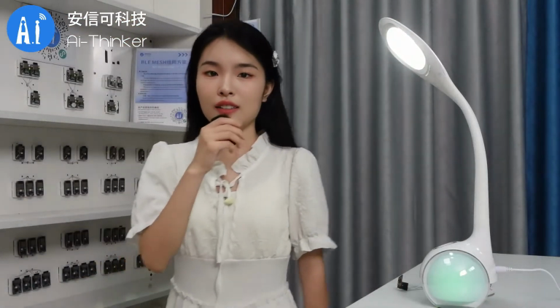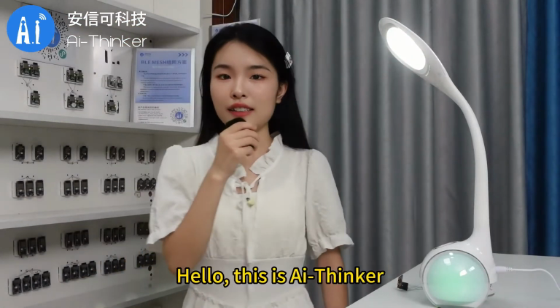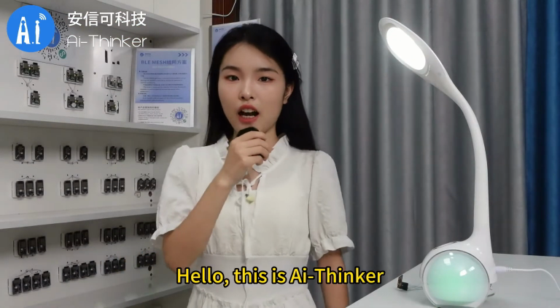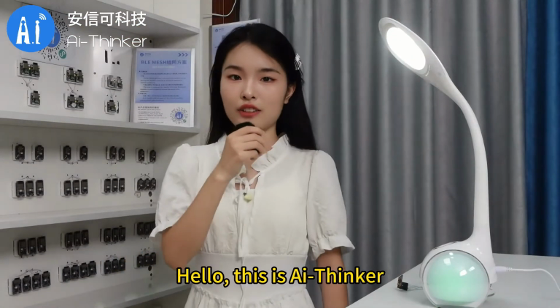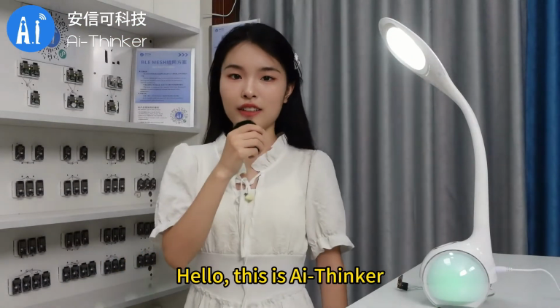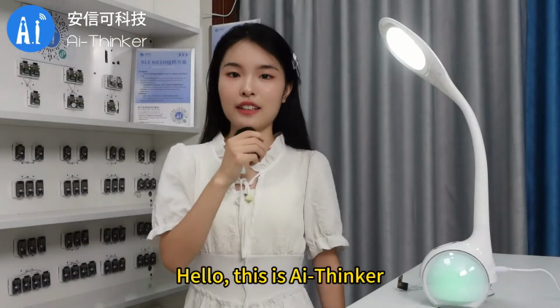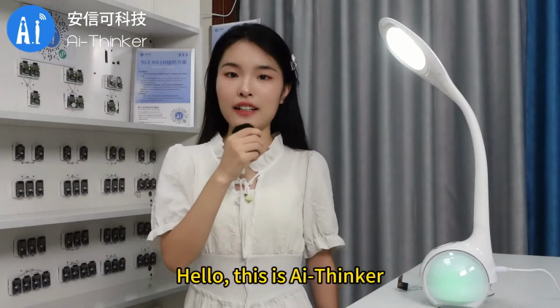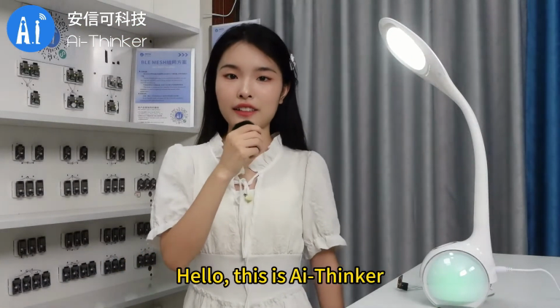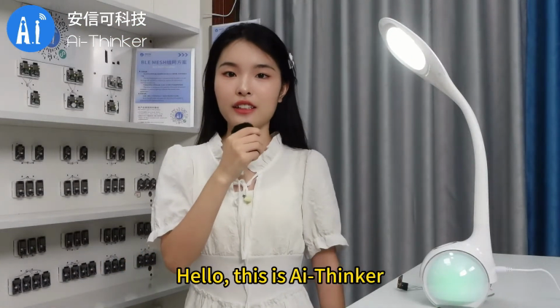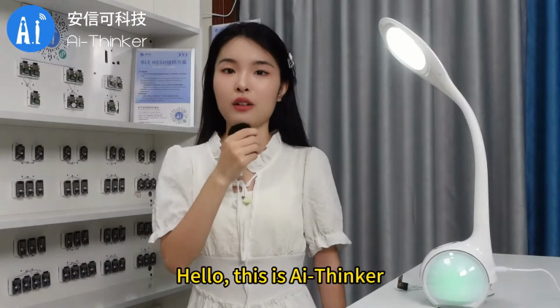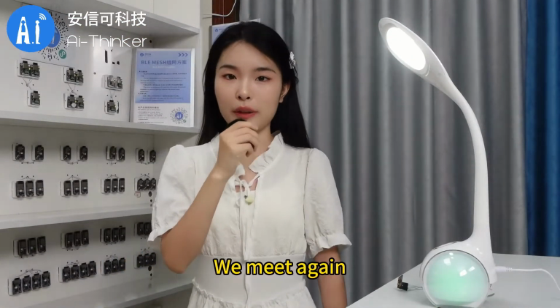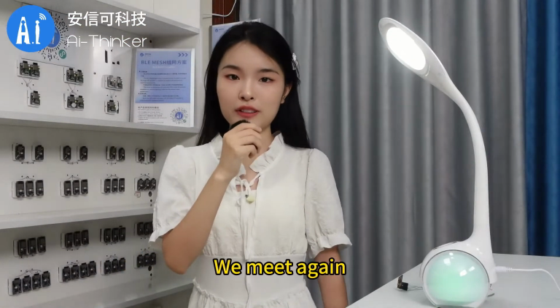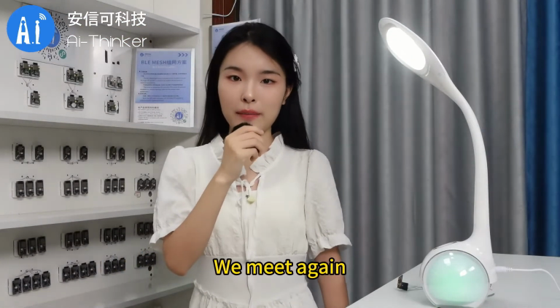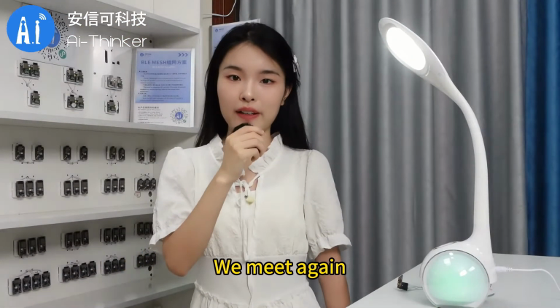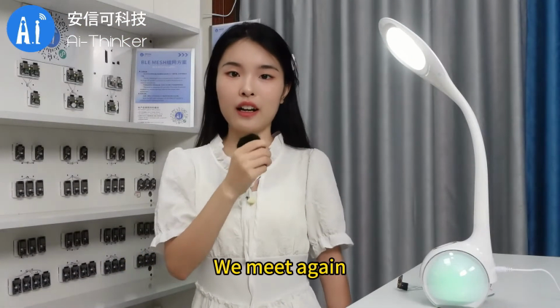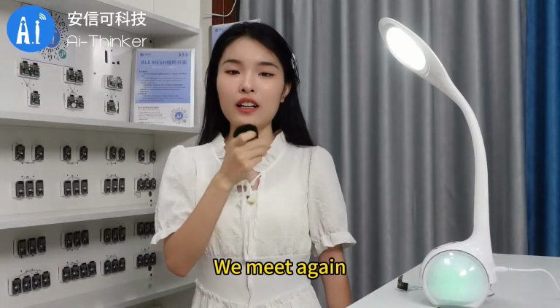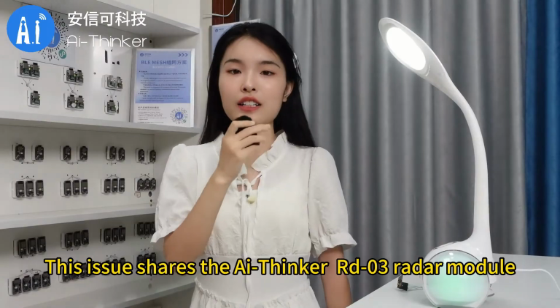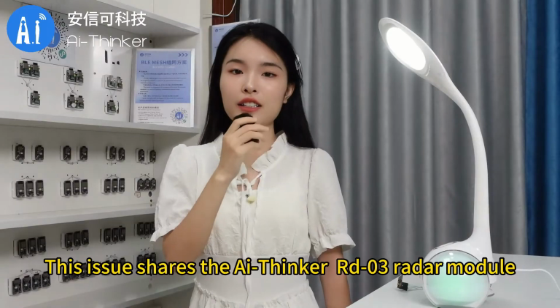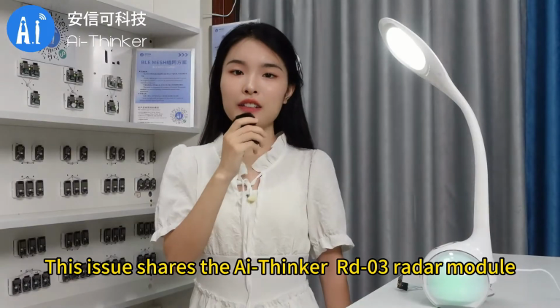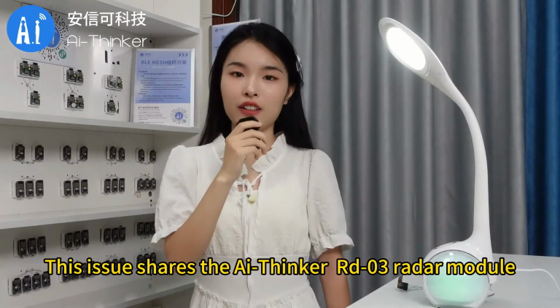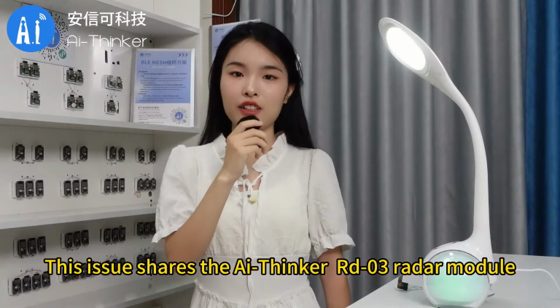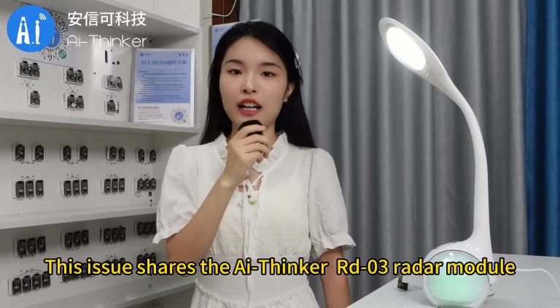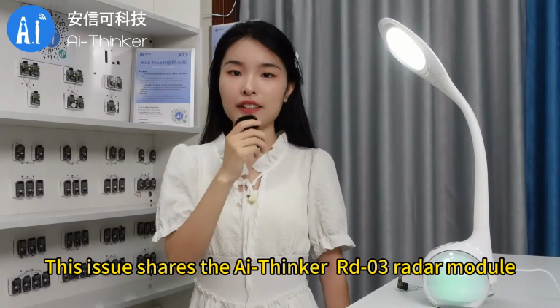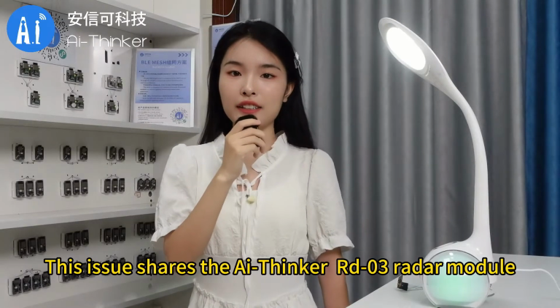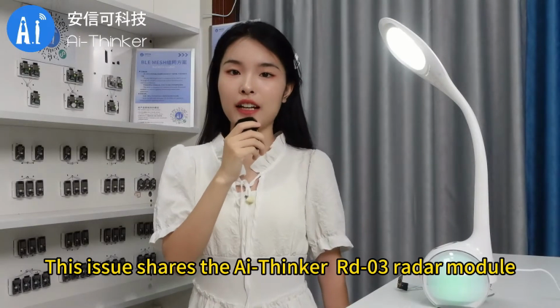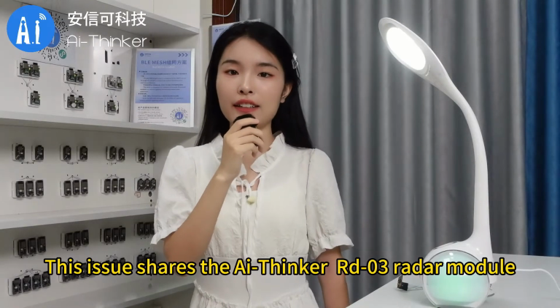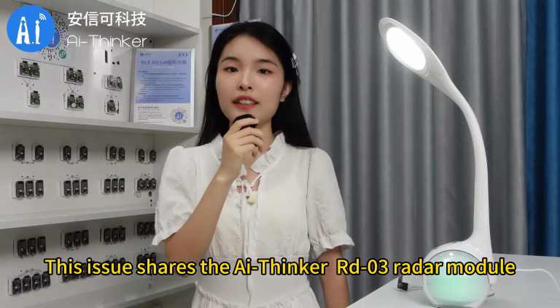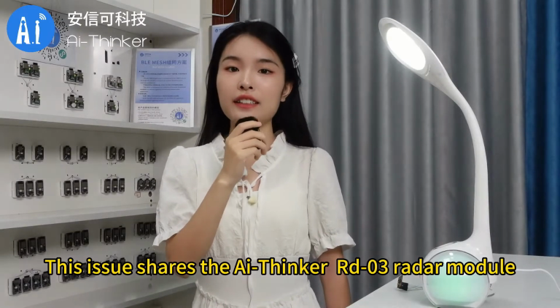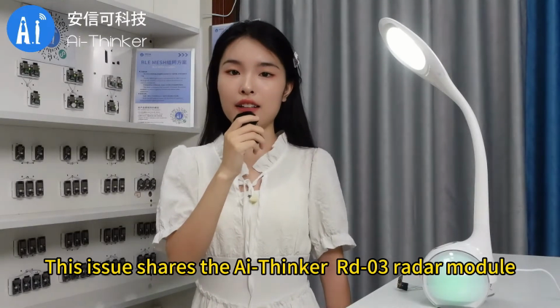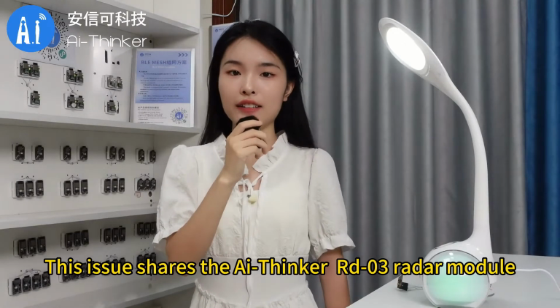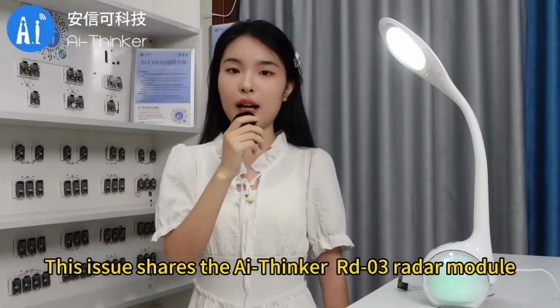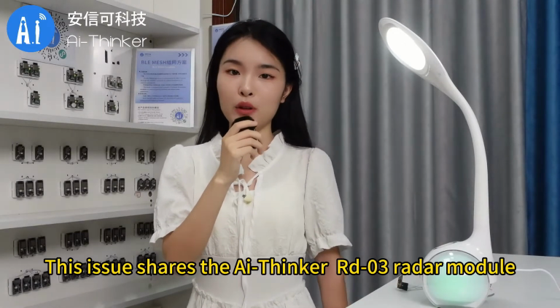Hello, this is AI Thinker. We meet again. This issue shares the AI Thinker RD-03 radar module.